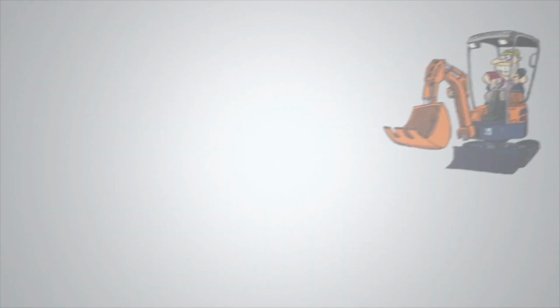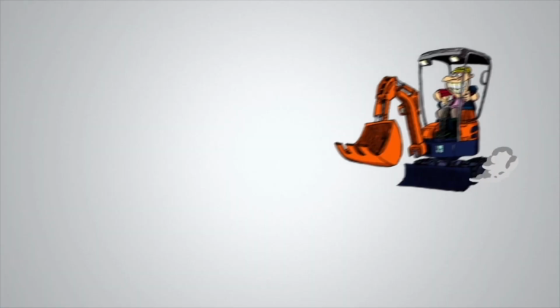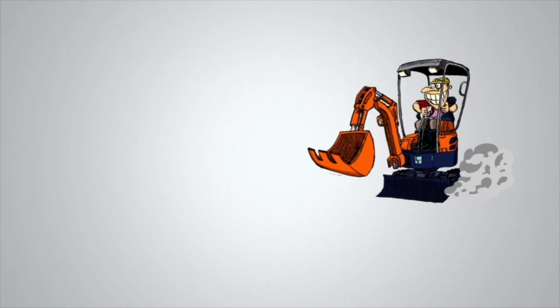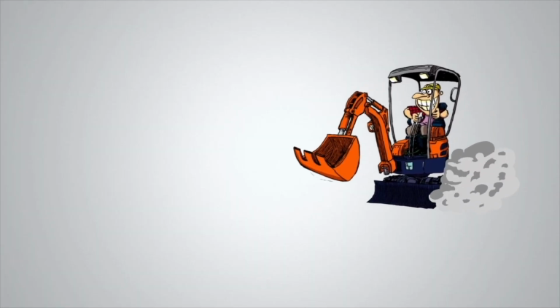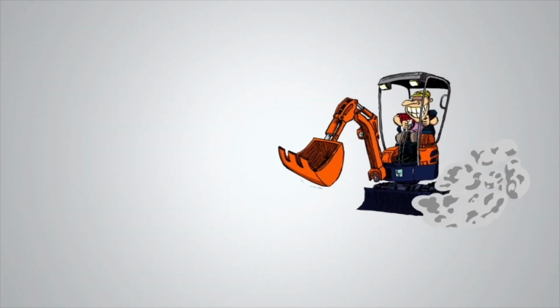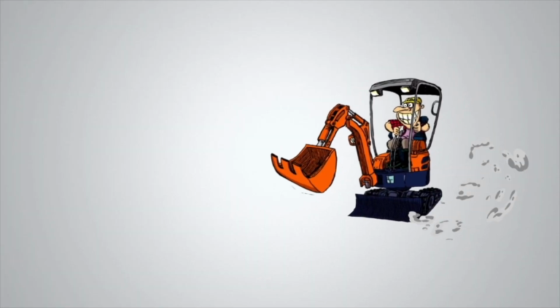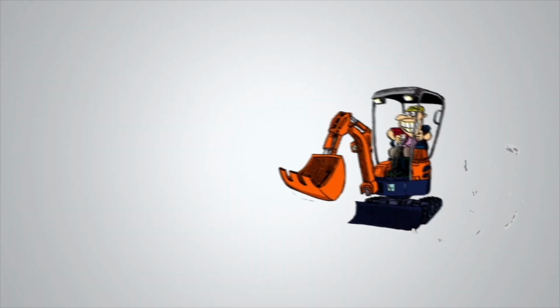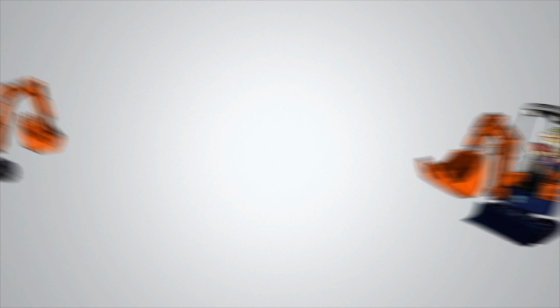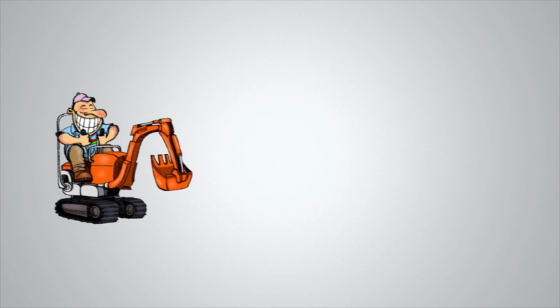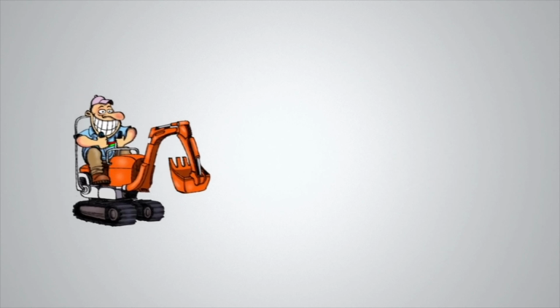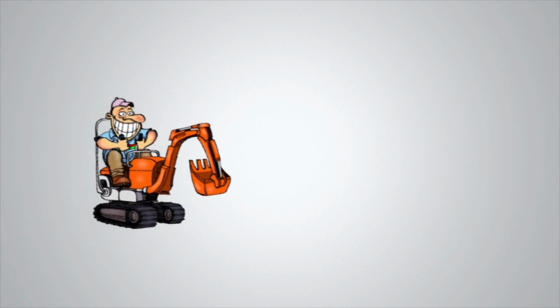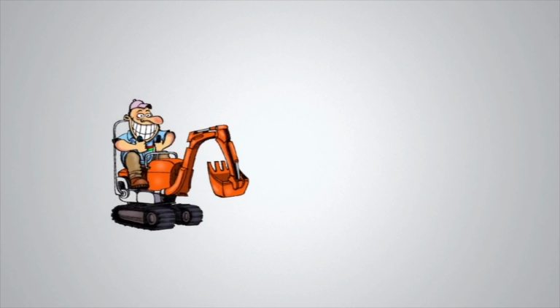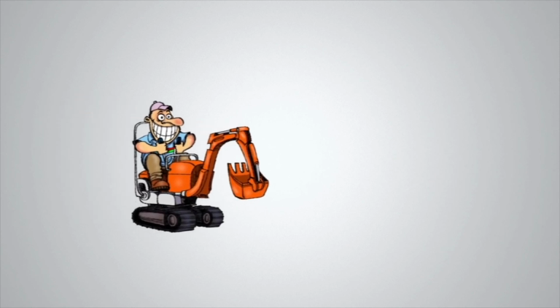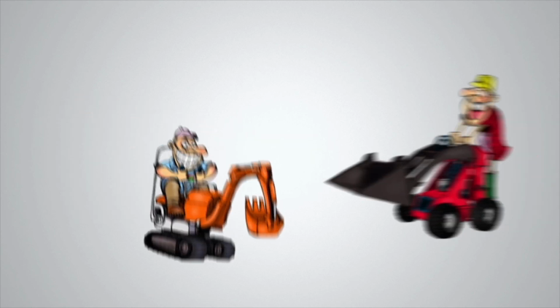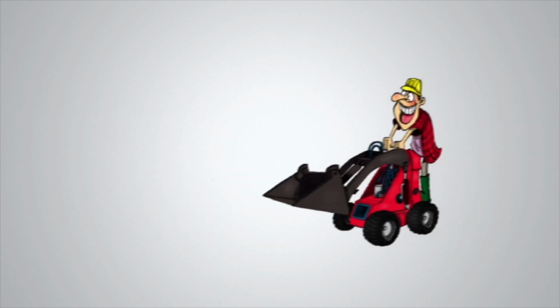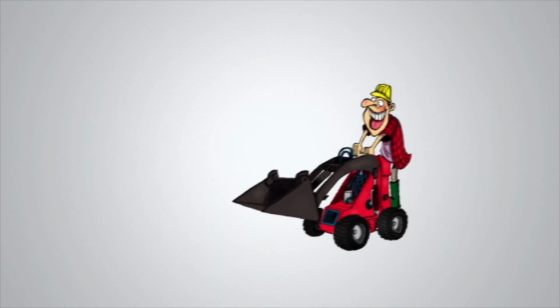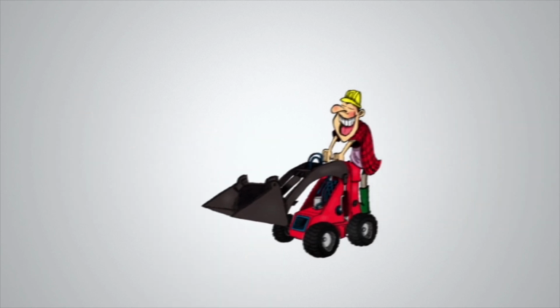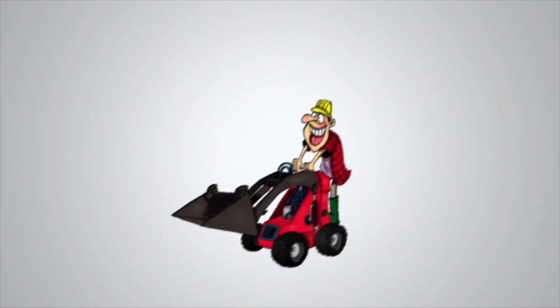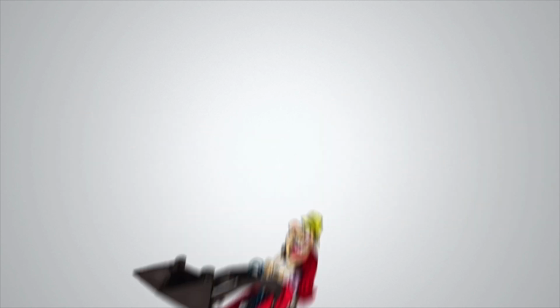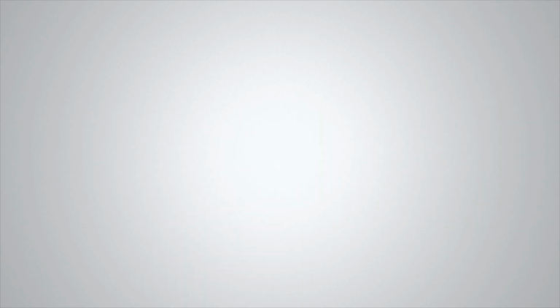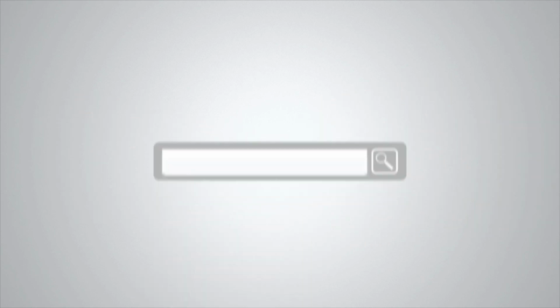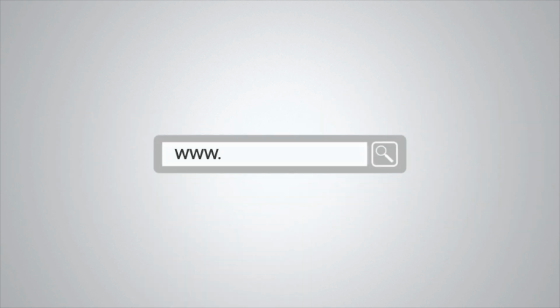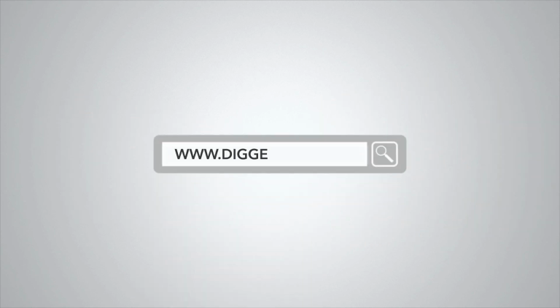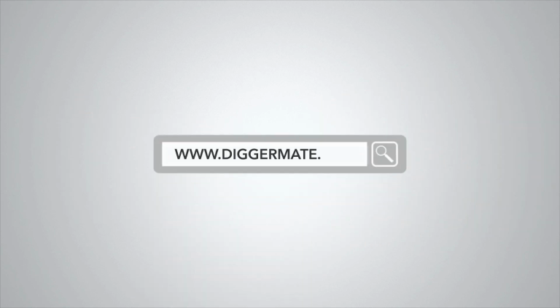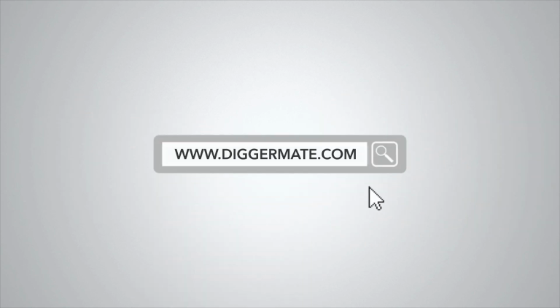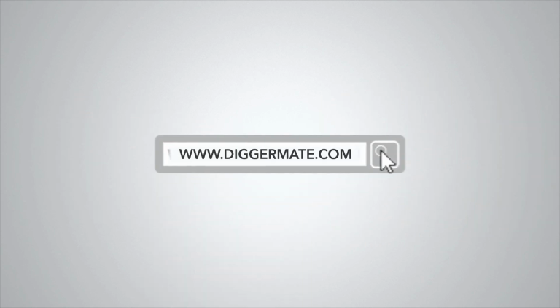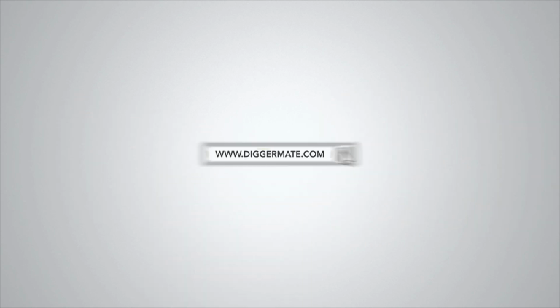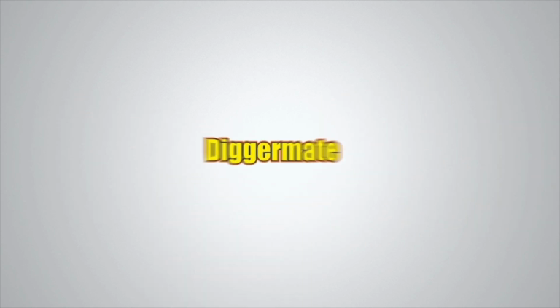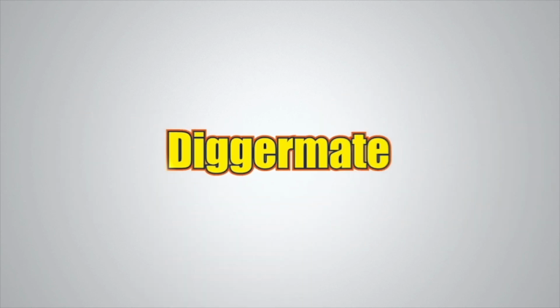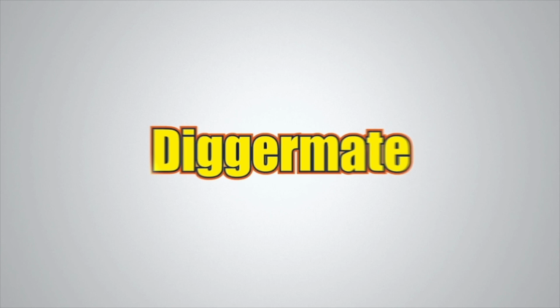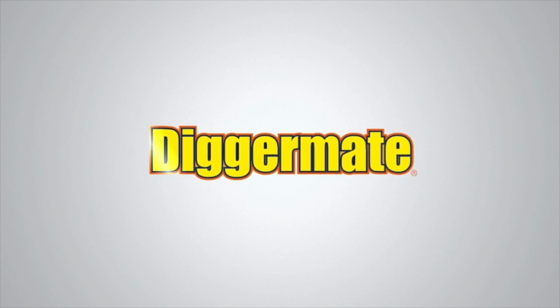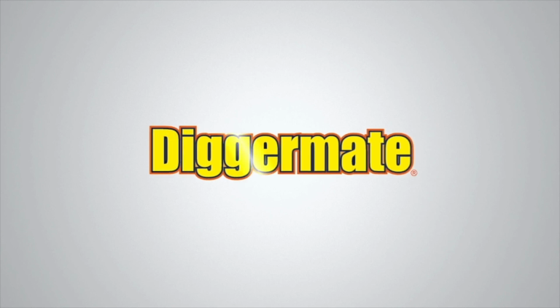Want the best rates on mini excavators and tight access earth moving equipment? Go to diggermate.com and get it done with Diggermate.